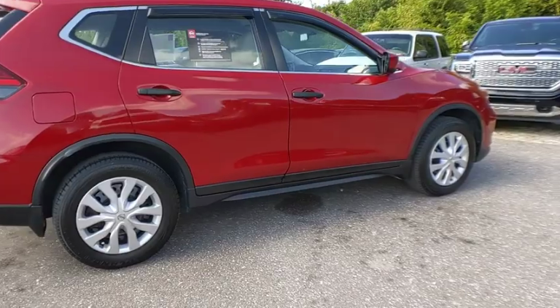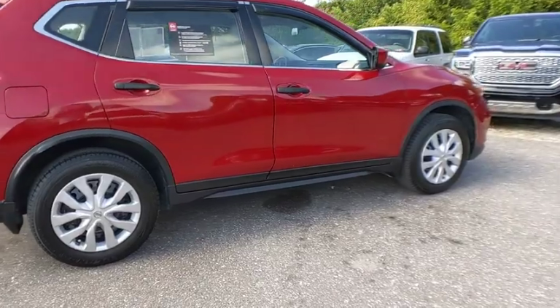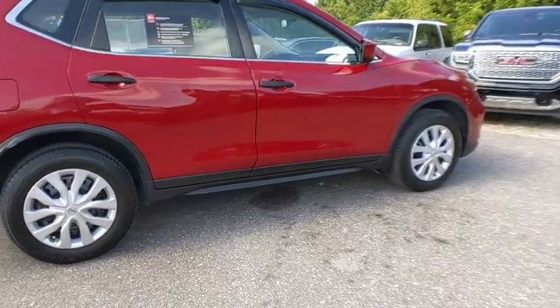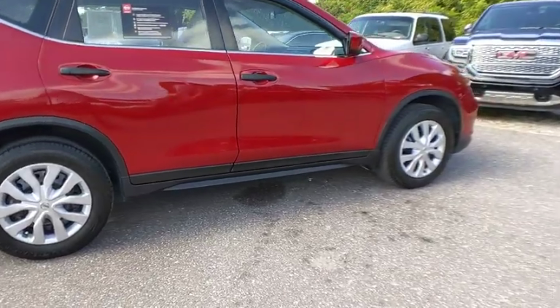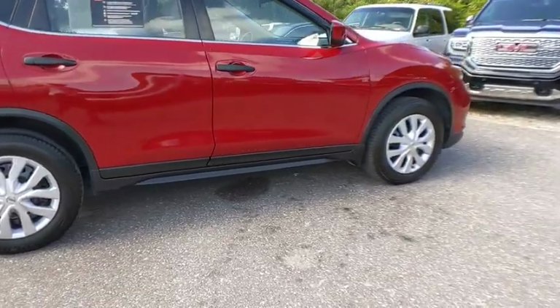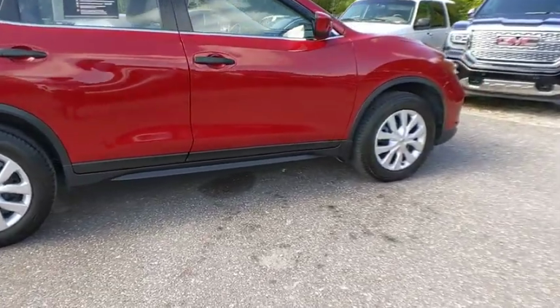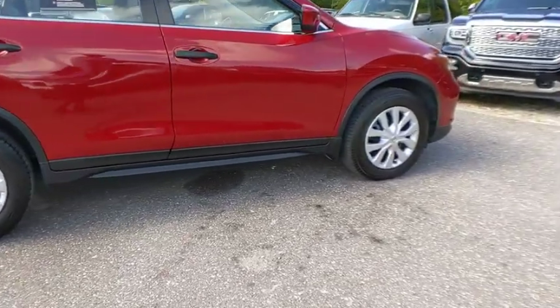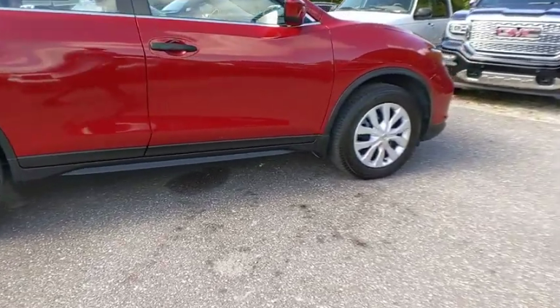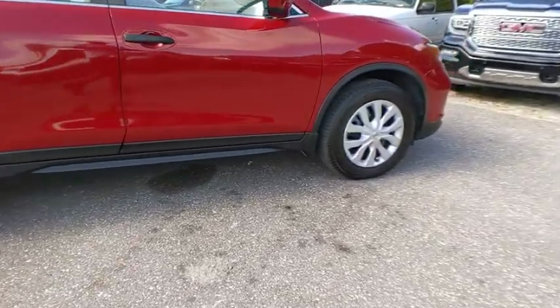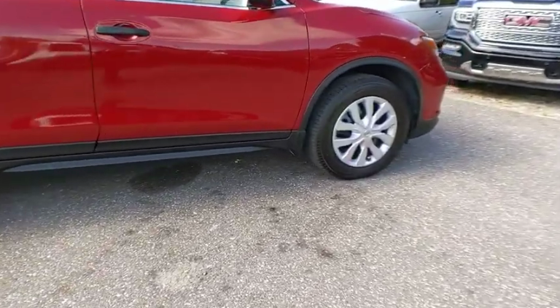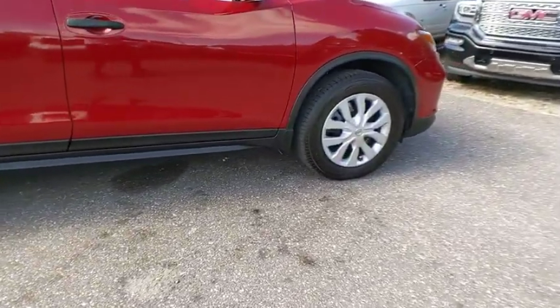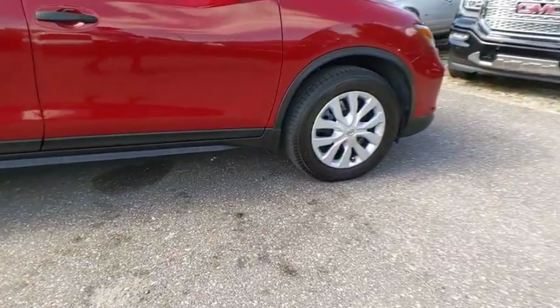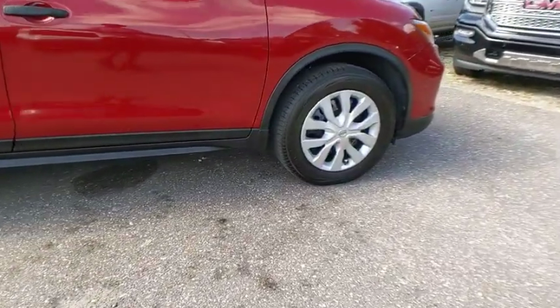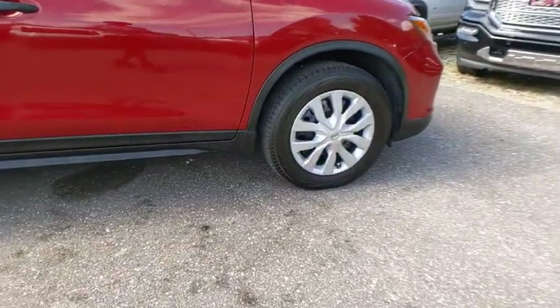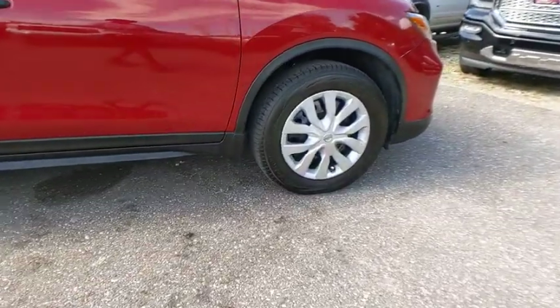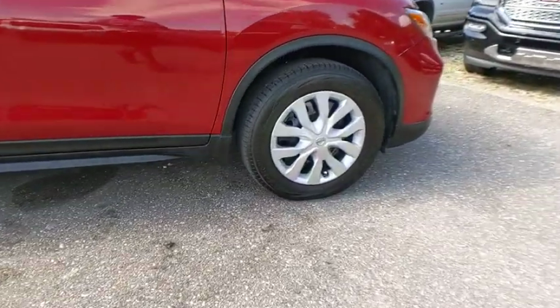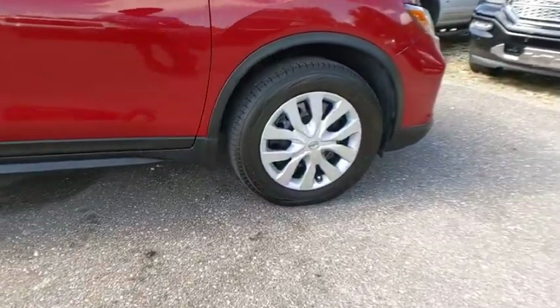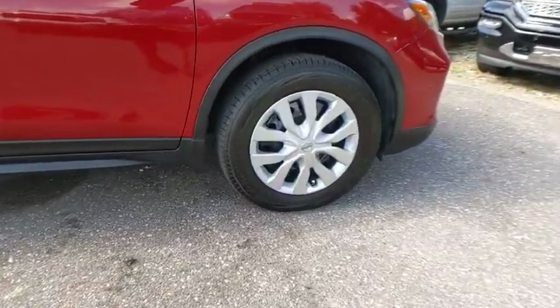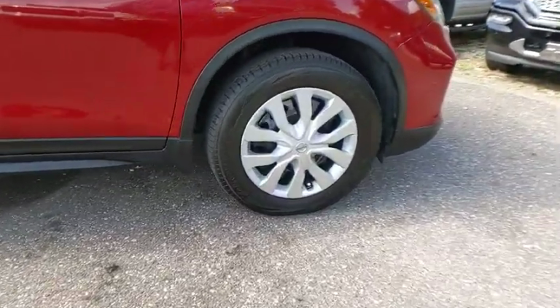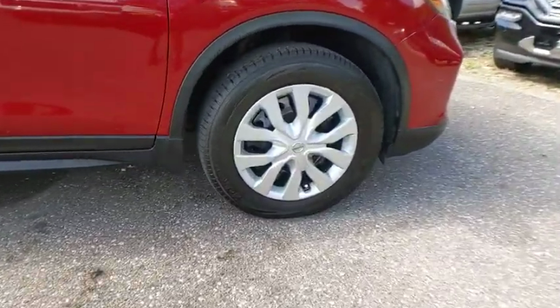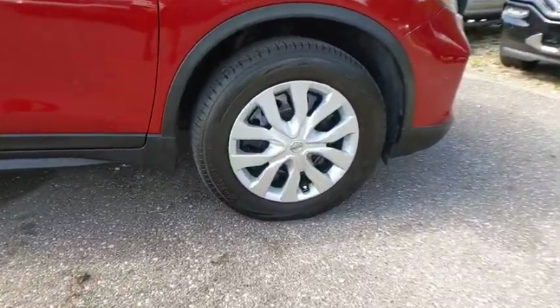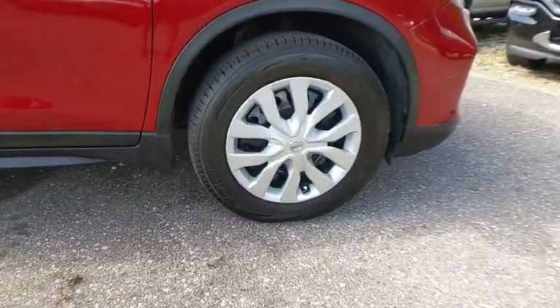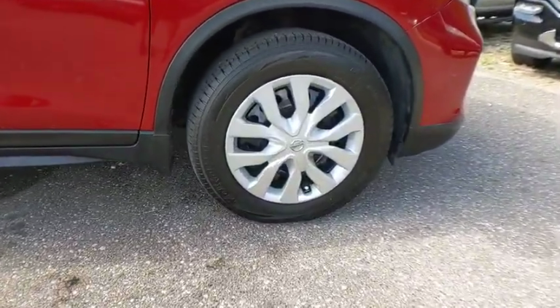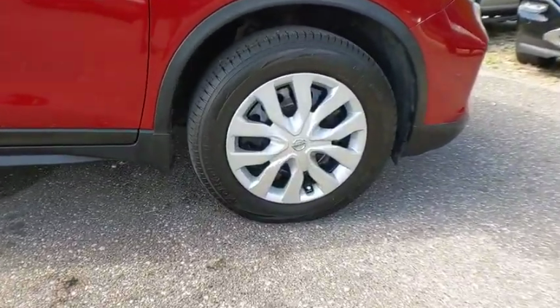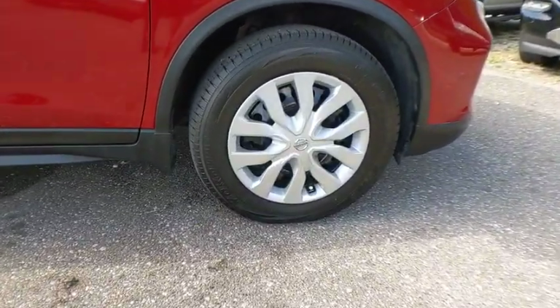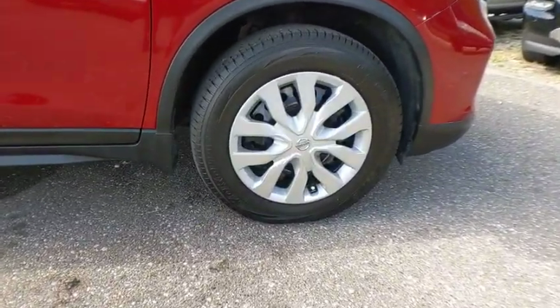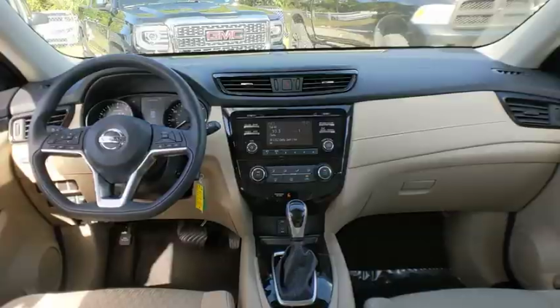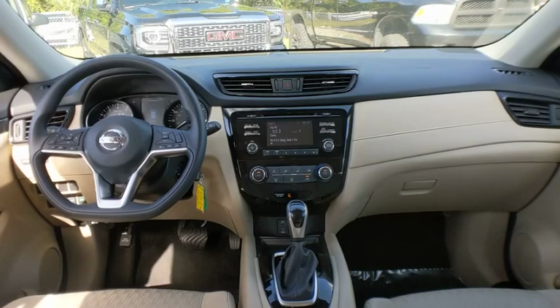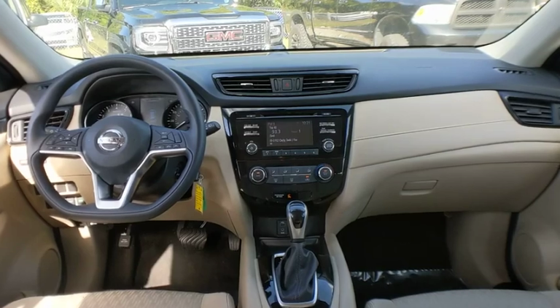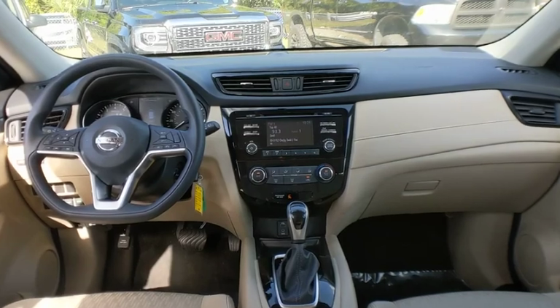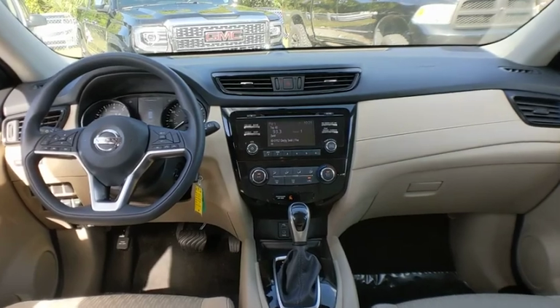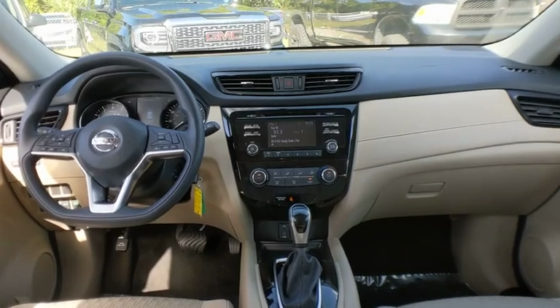This vehicle has less than 25,000 miles. Here are some of this vehicle's great options: rear spoiler,